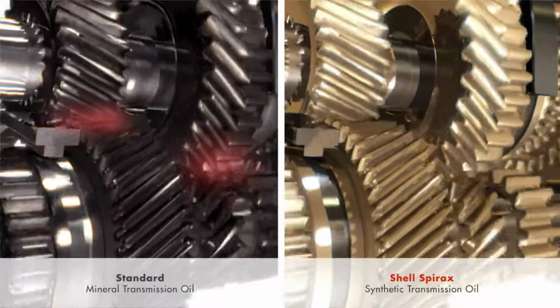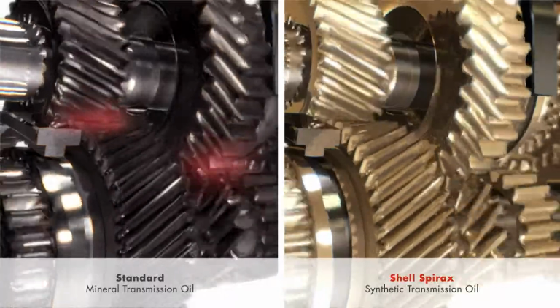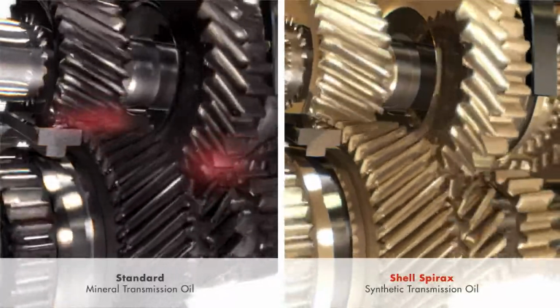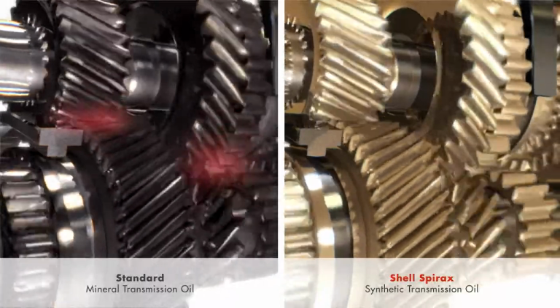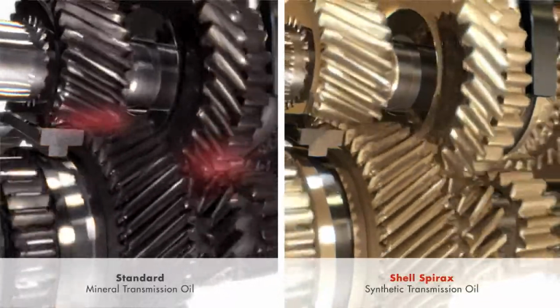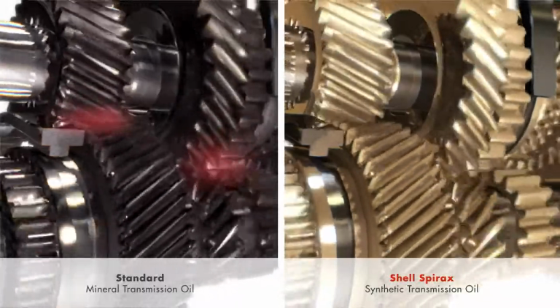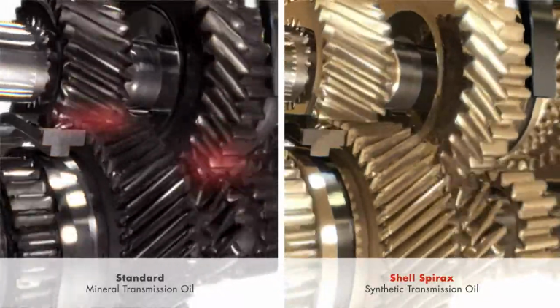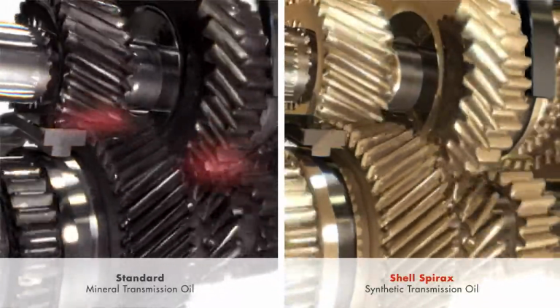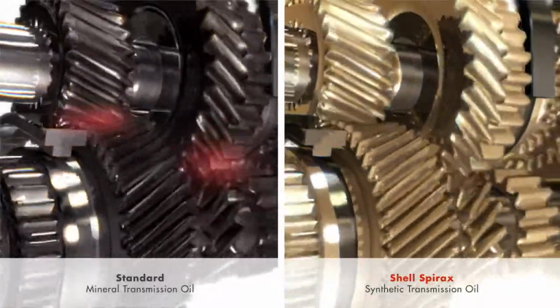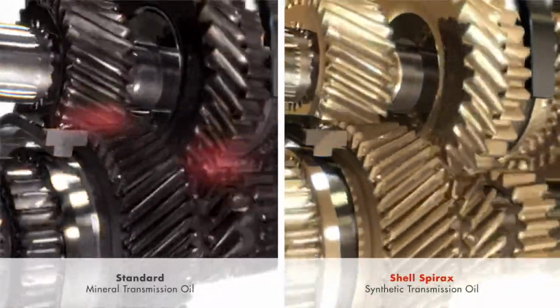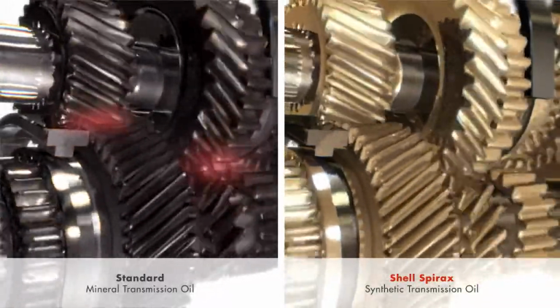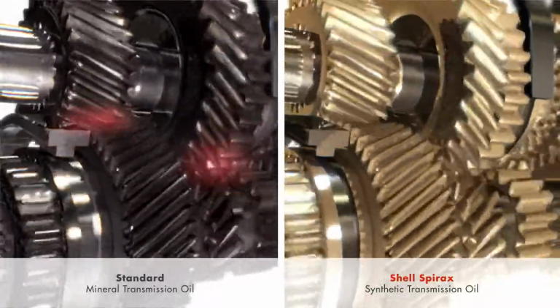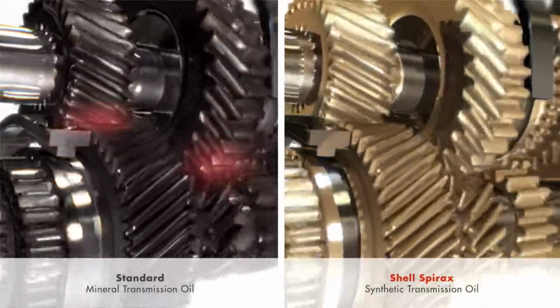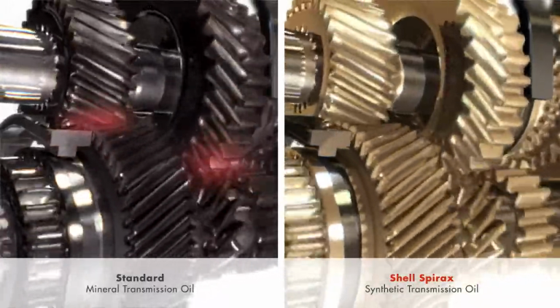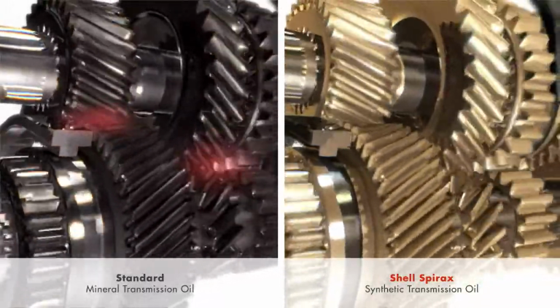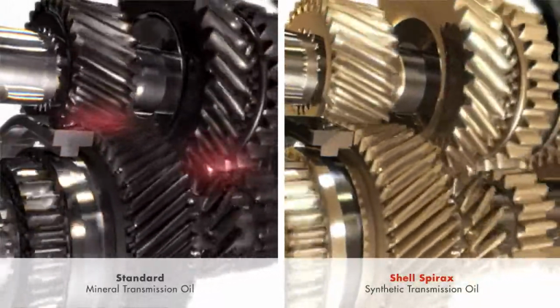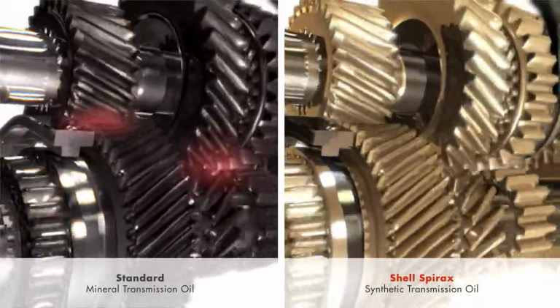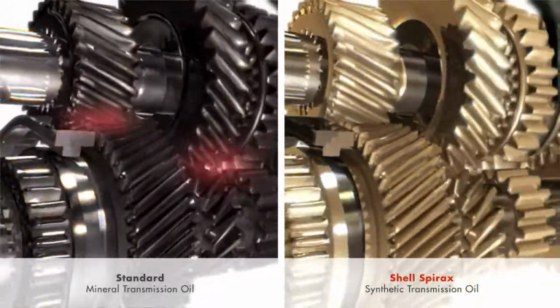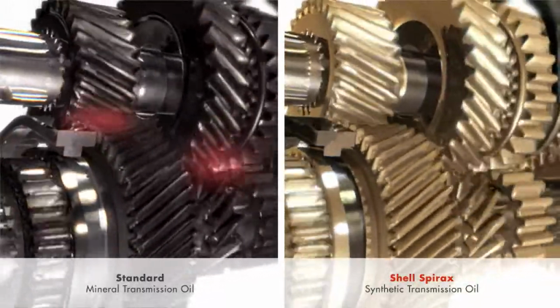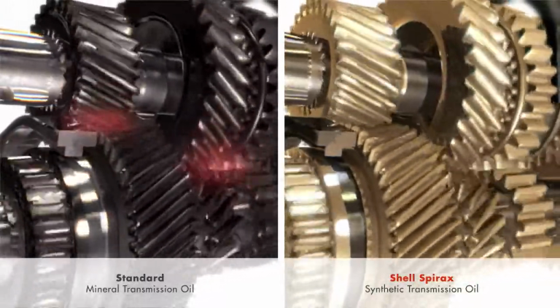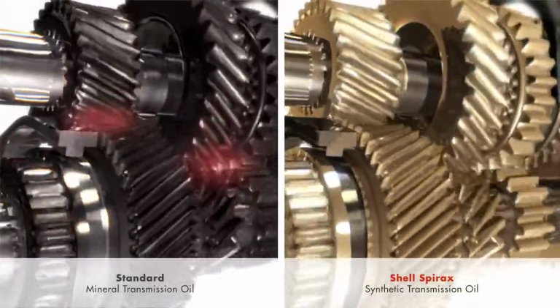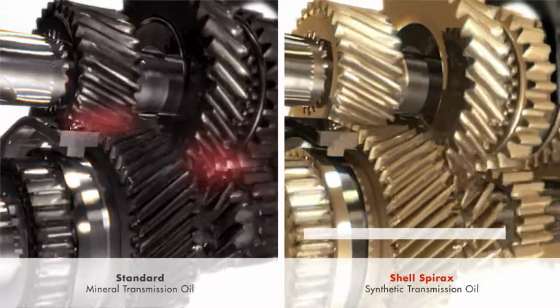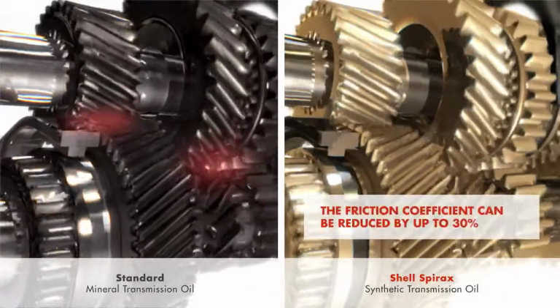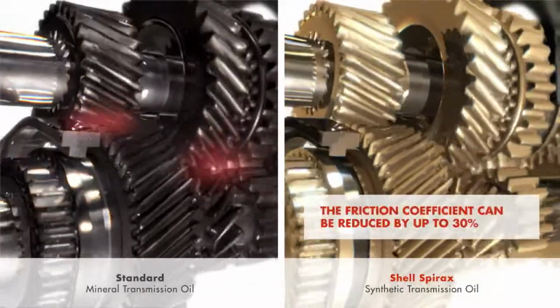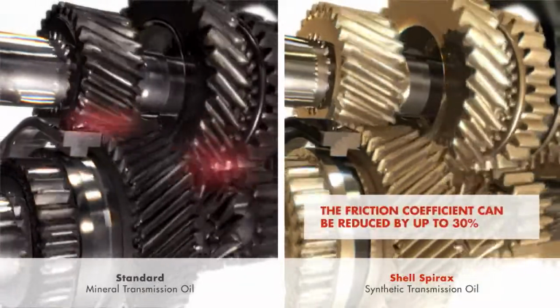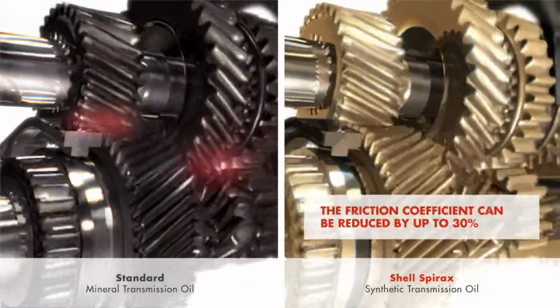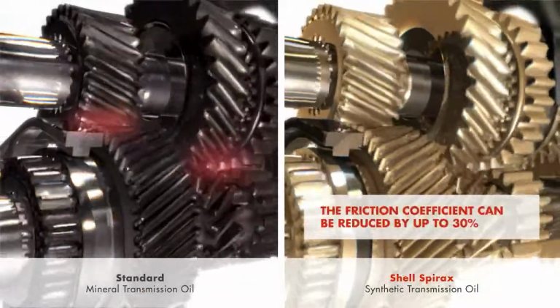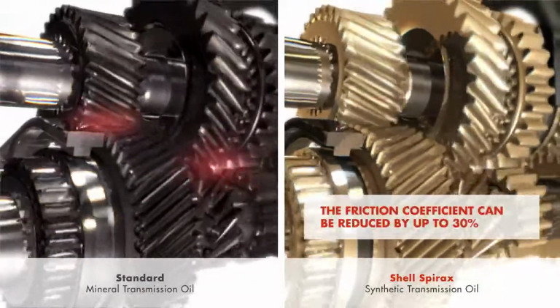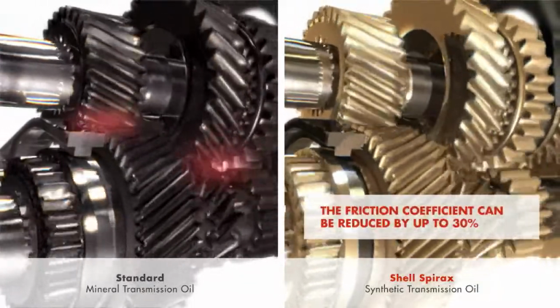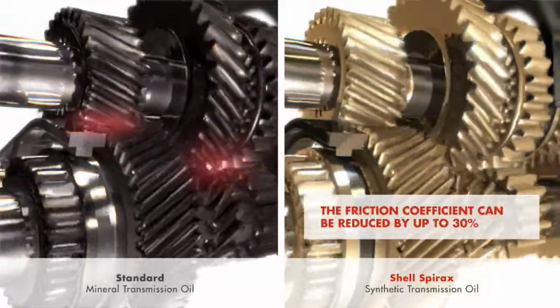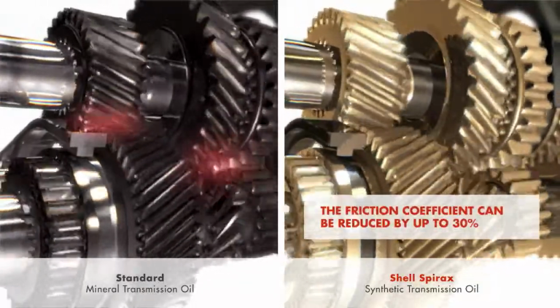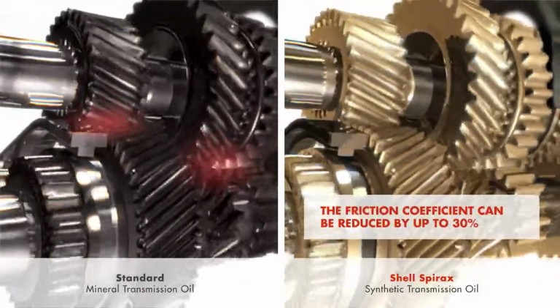Under certain circumstances, by using synthetic lubricants, the friction can be reduced by up to 30%.